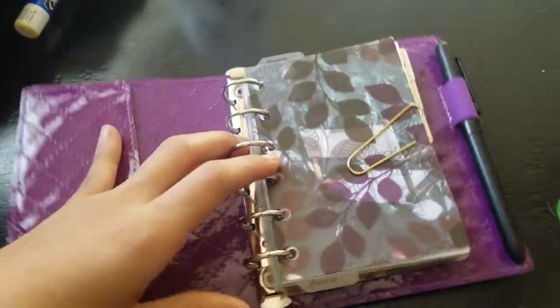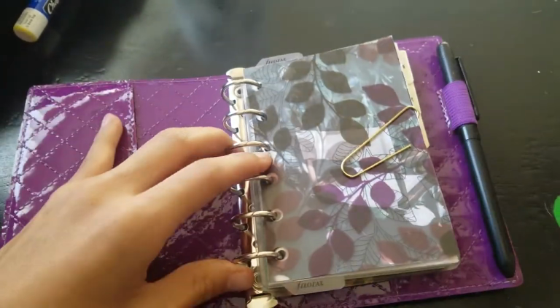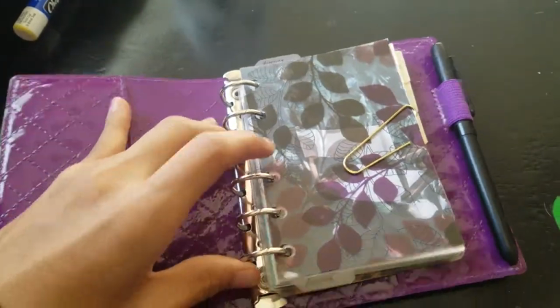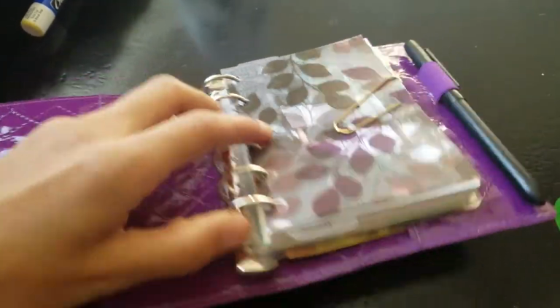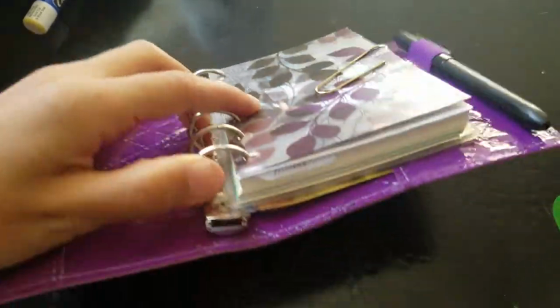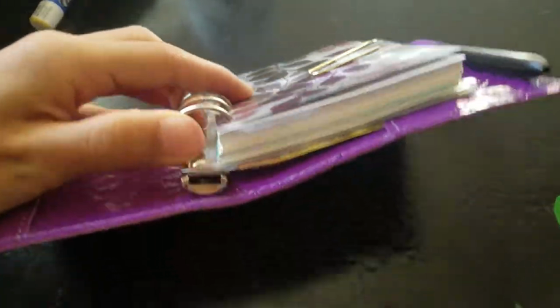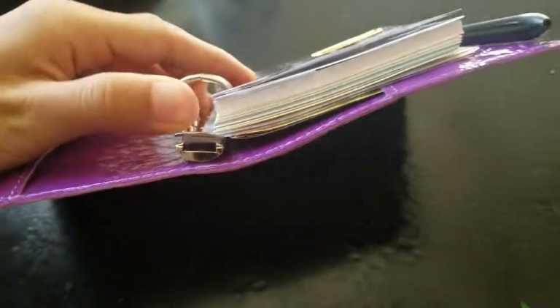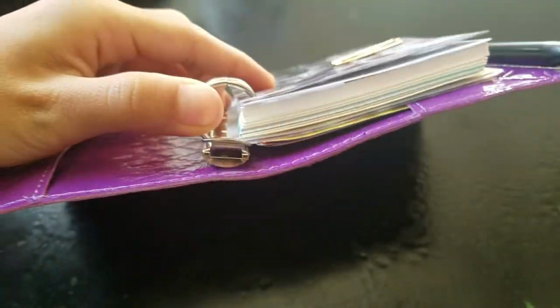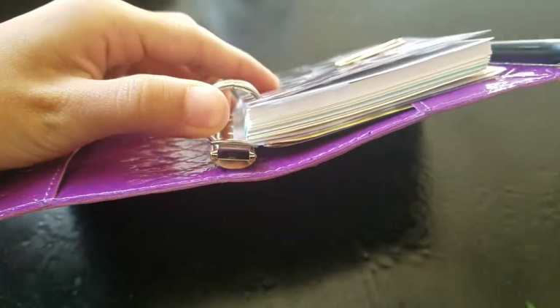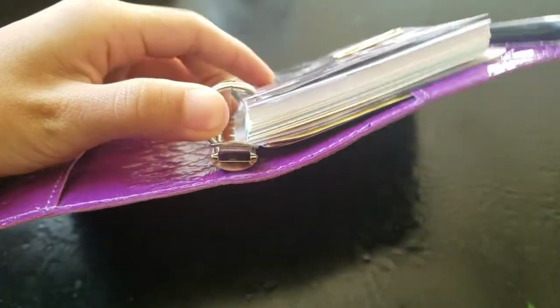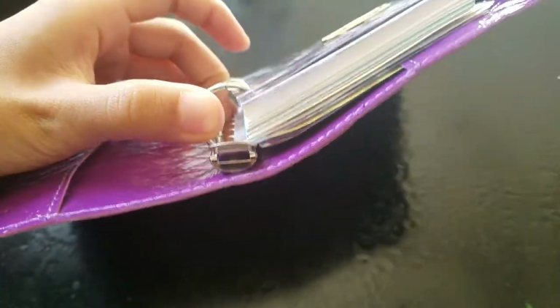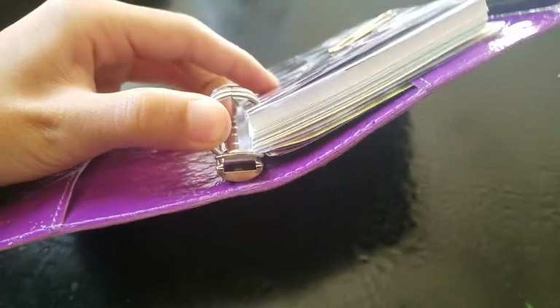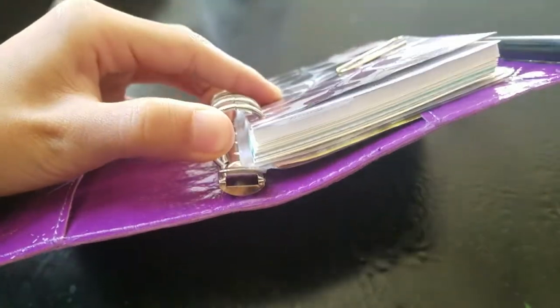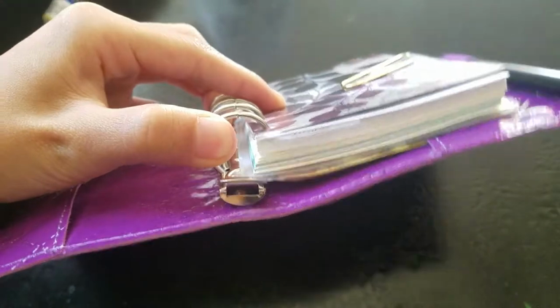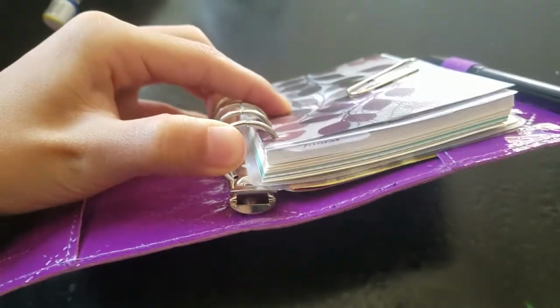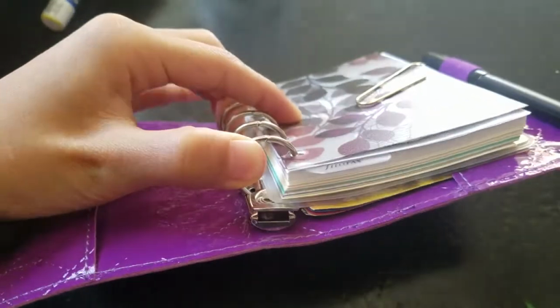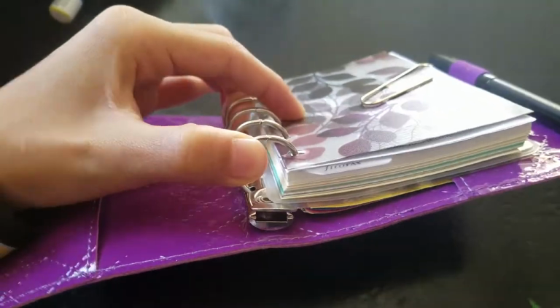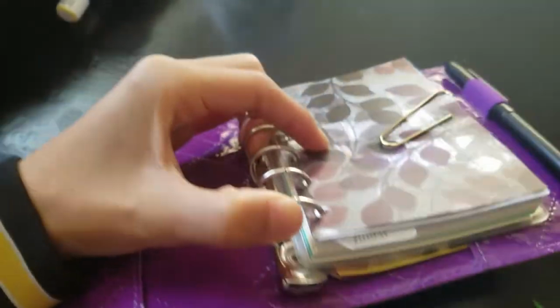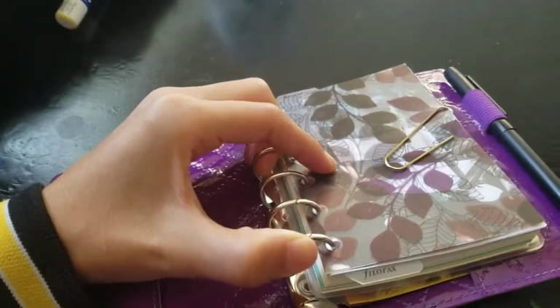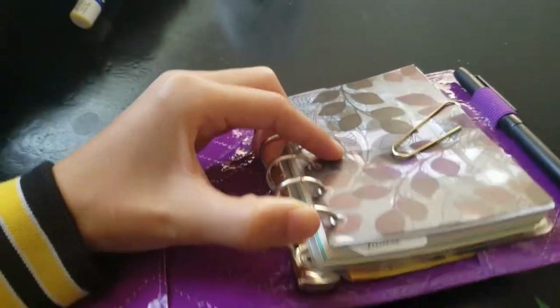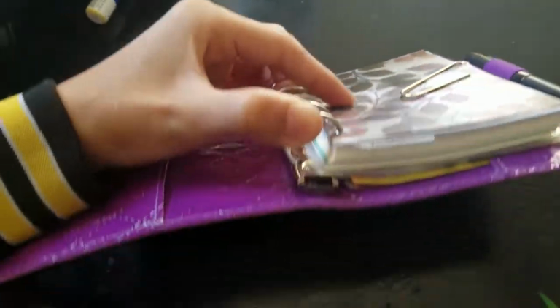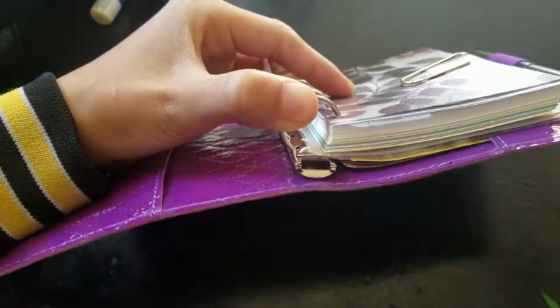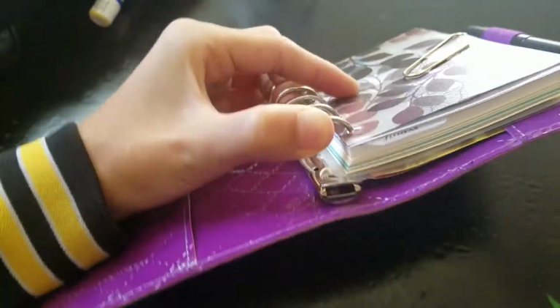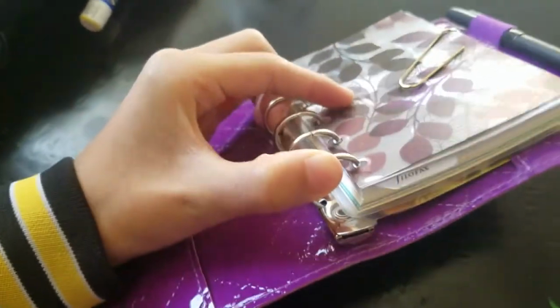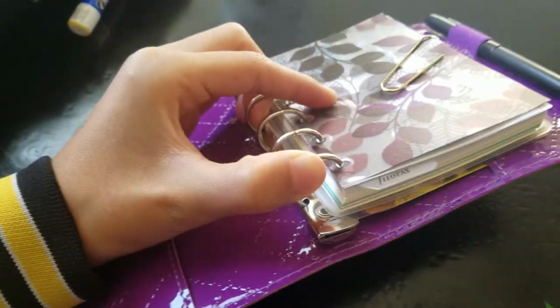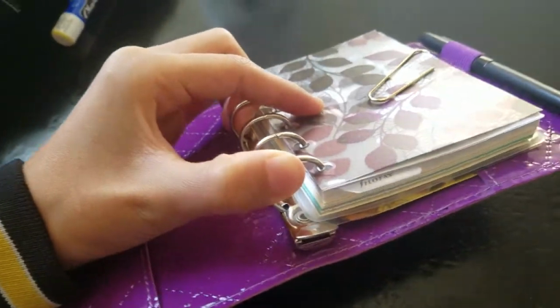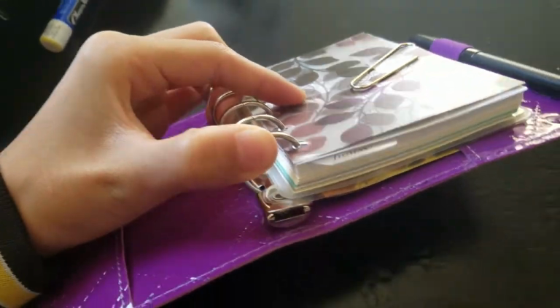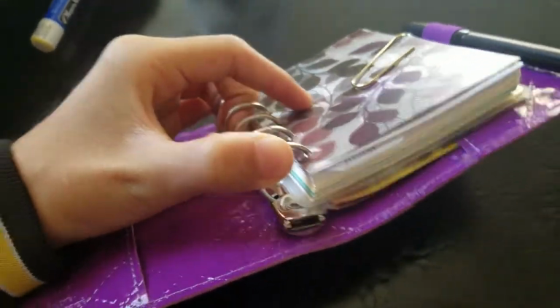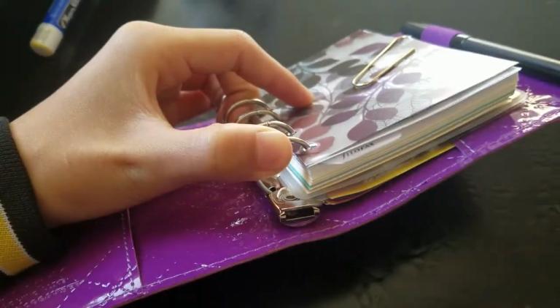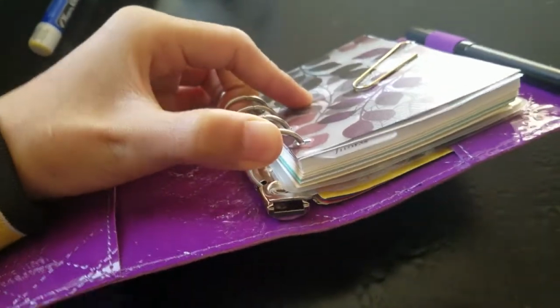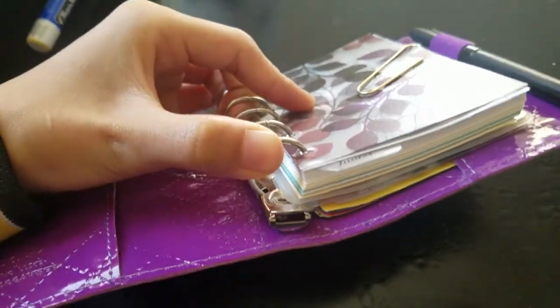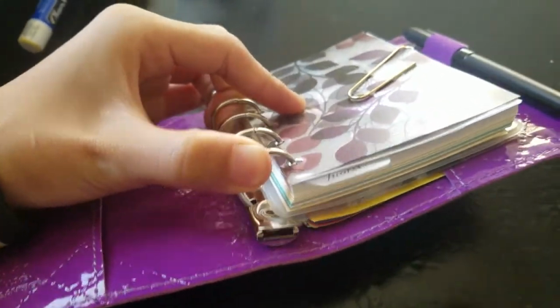These rings are 19 millimeter rings — they will fit a lot. Knowing me, I know I'm going to pretty much stuff this thing once I get used to it.